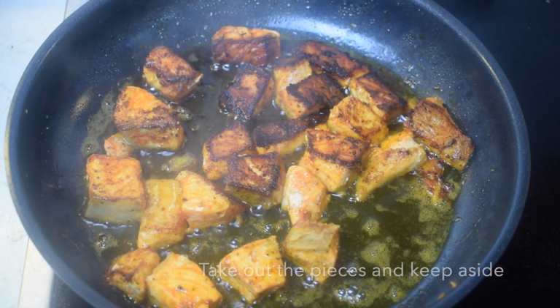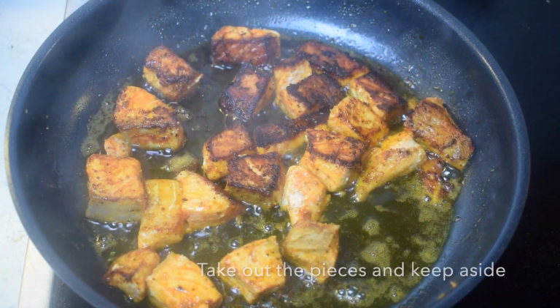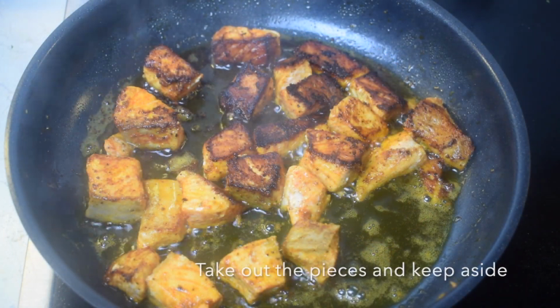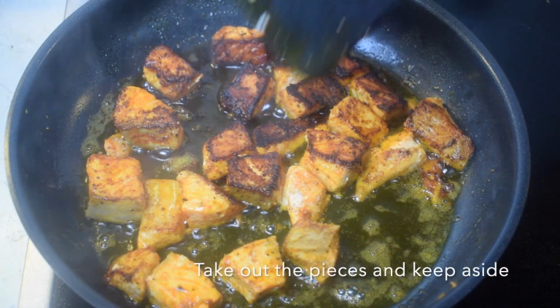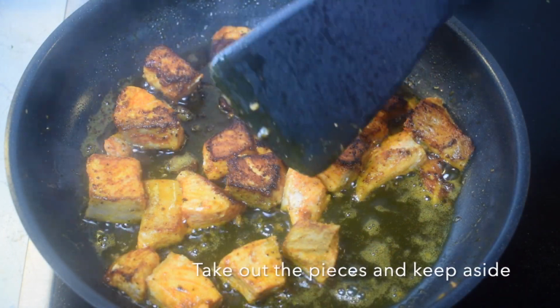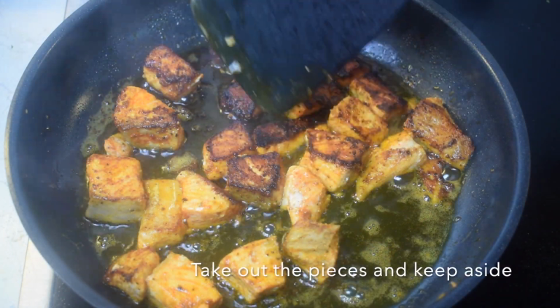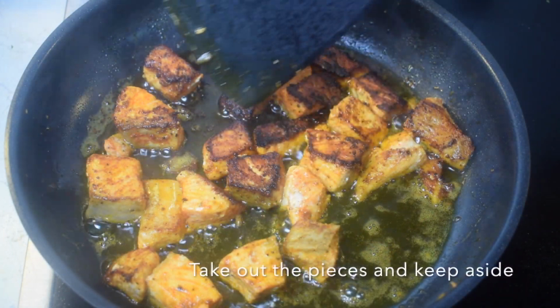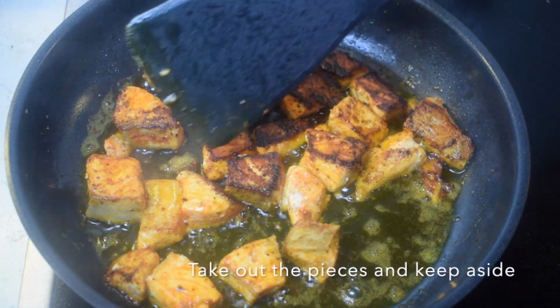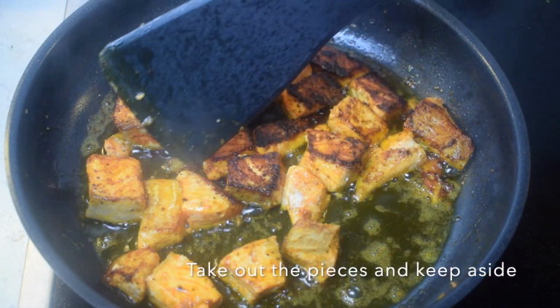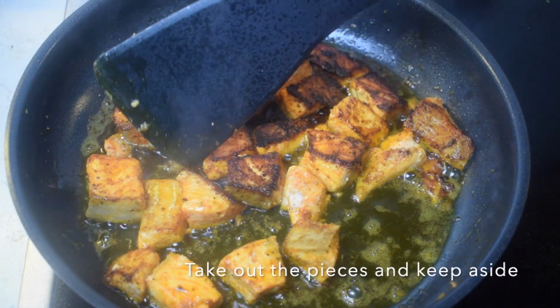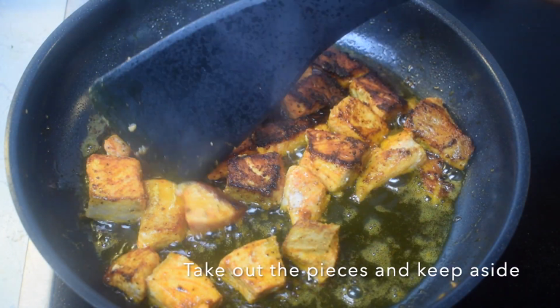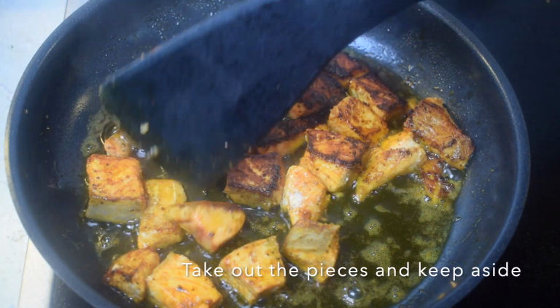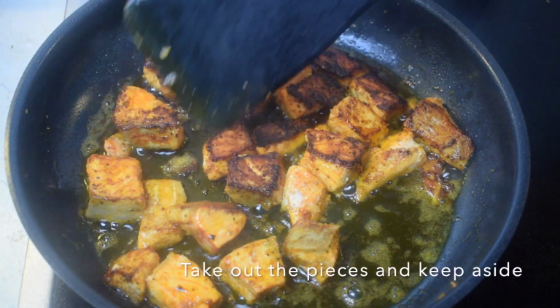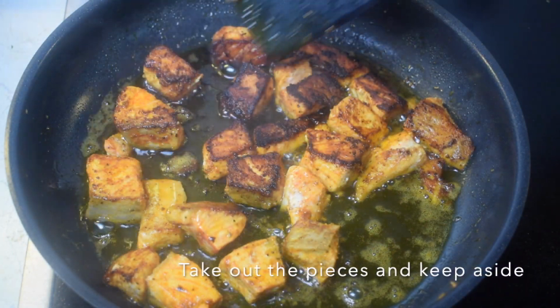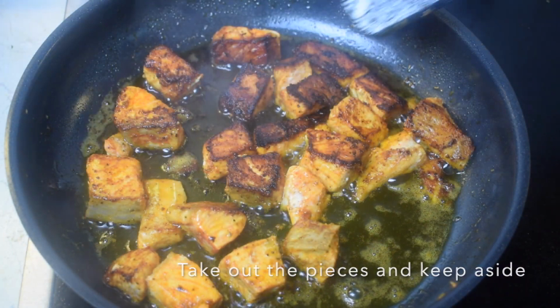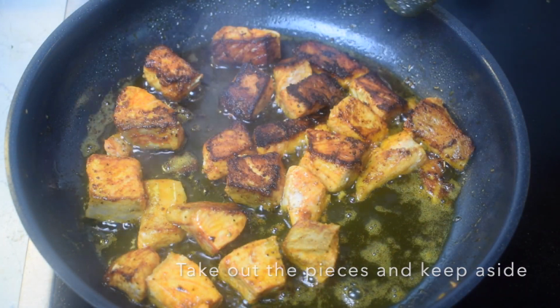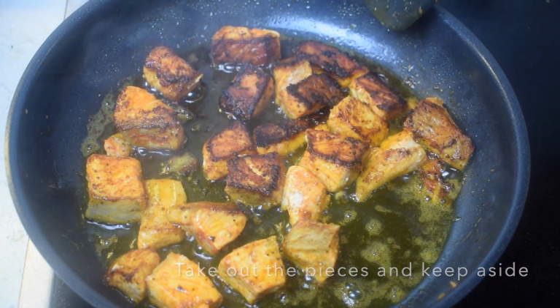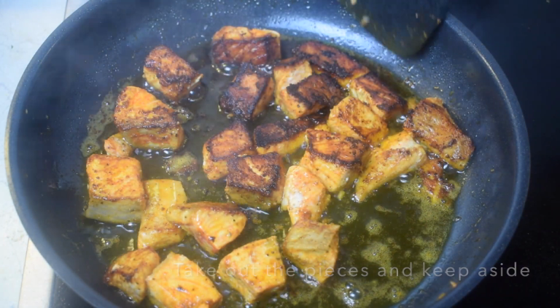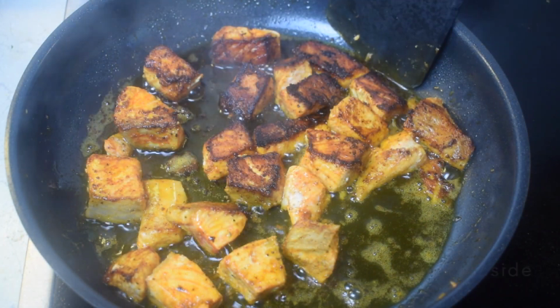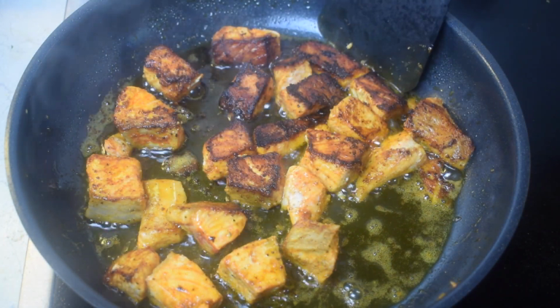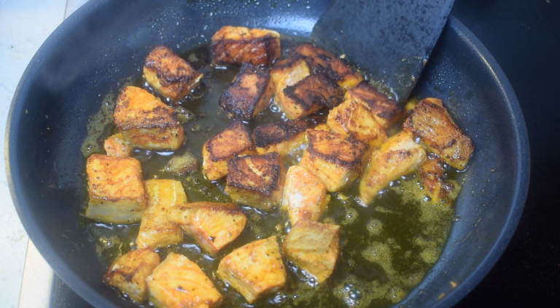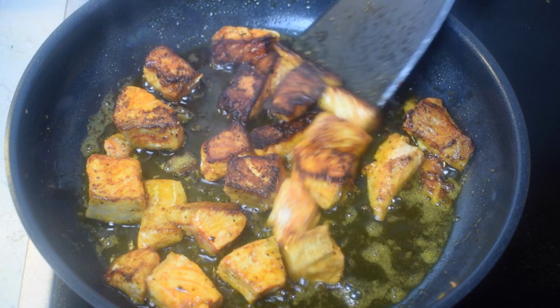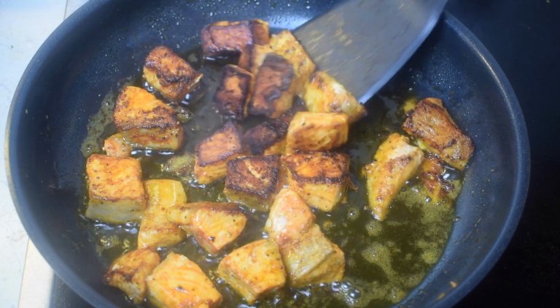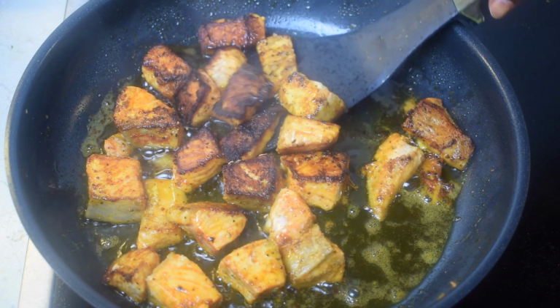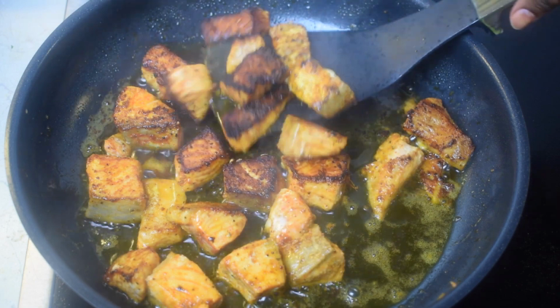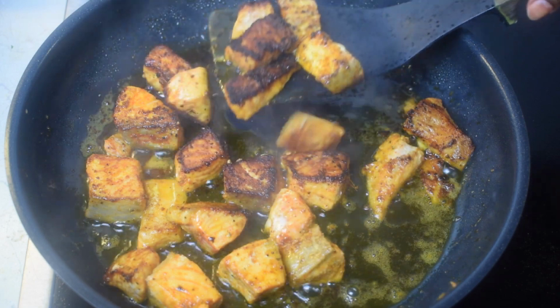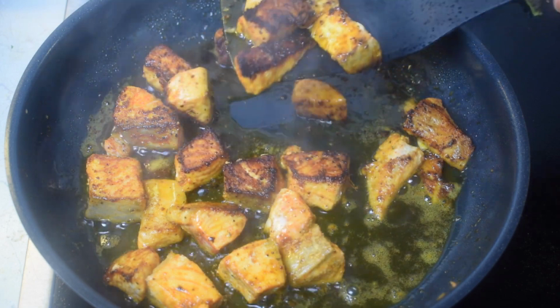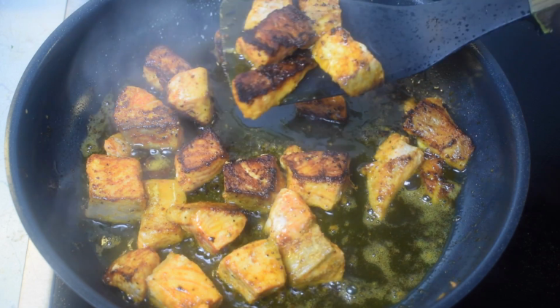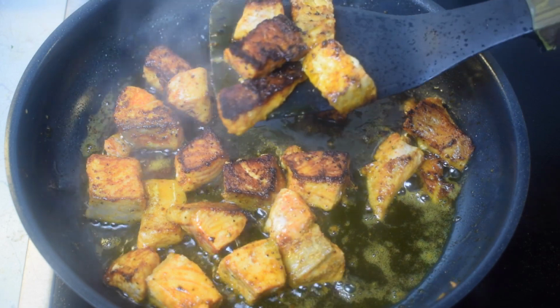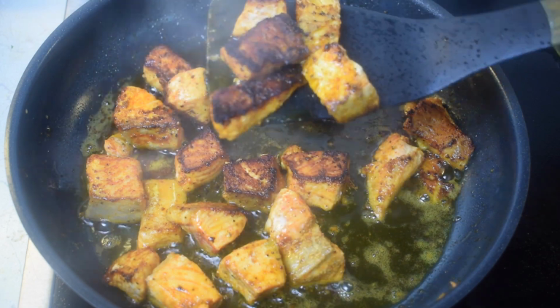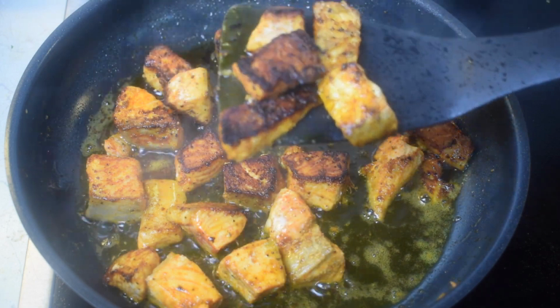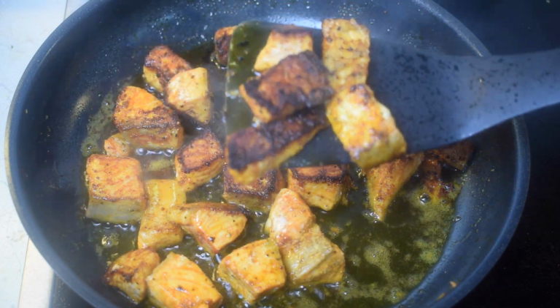After 5 minutes carefully flip the pieces and let them get fried from the other side for another 5 minutes. When the pieces are nicely fried from both sides, take them out and keep aside on a paper towel to remove the excess oil.